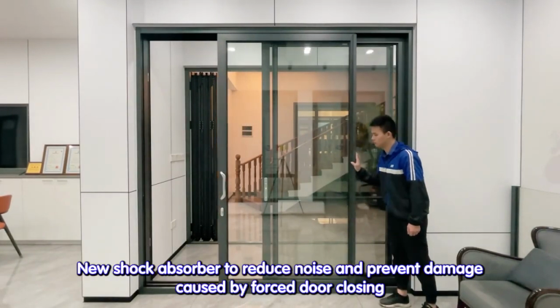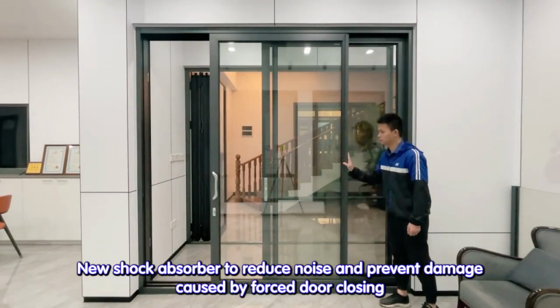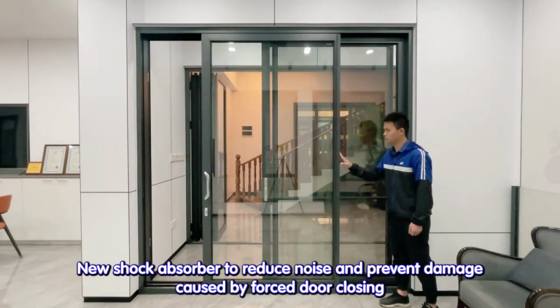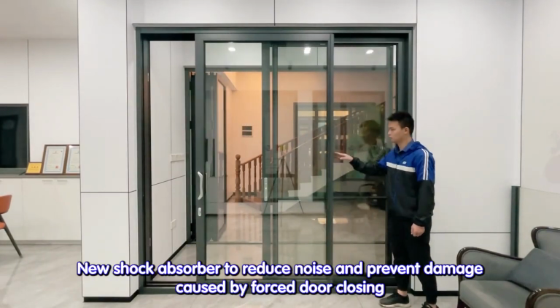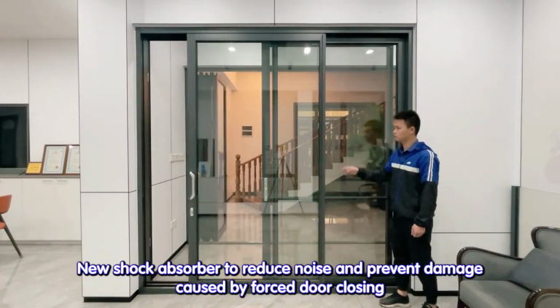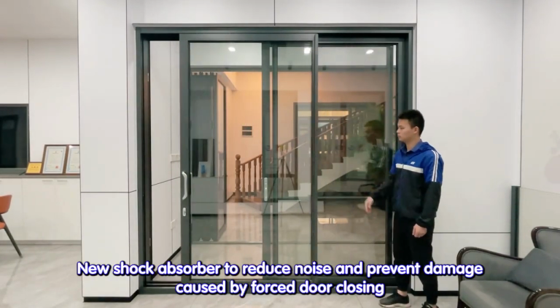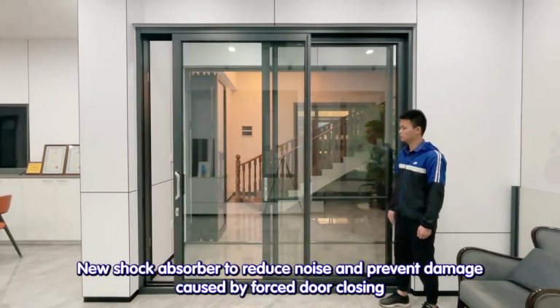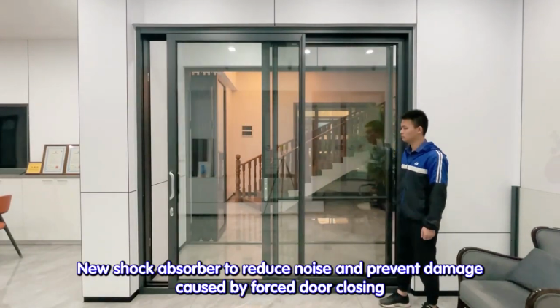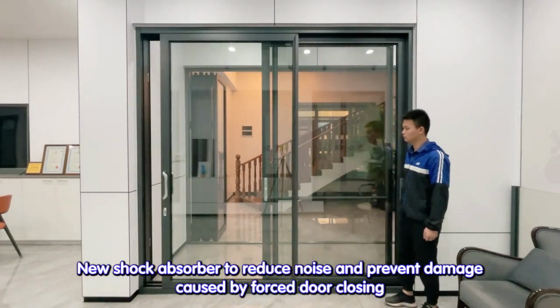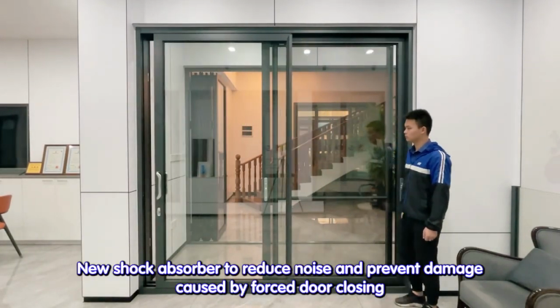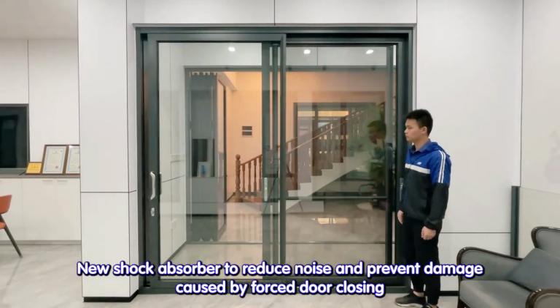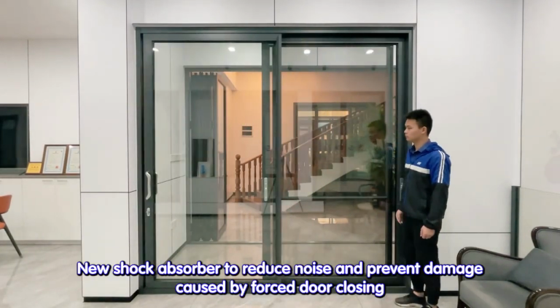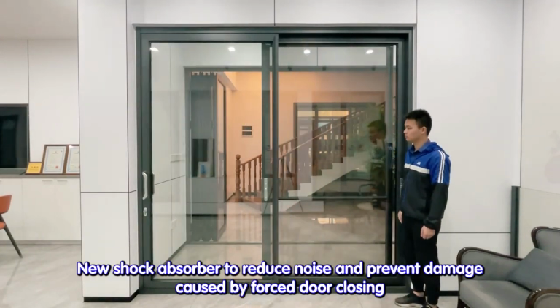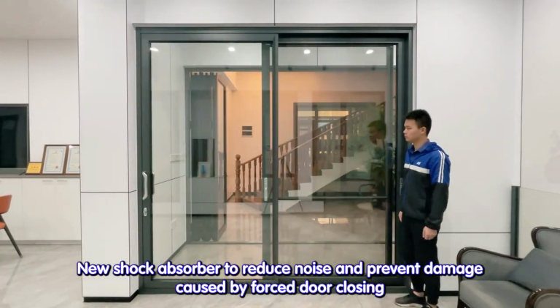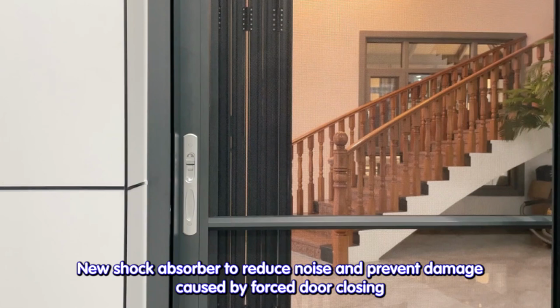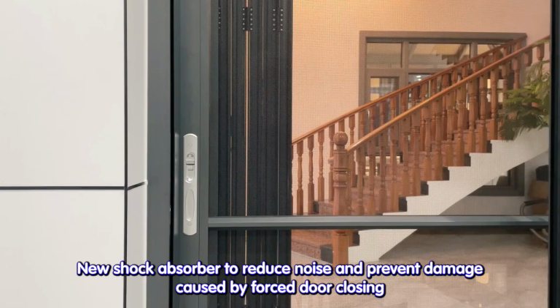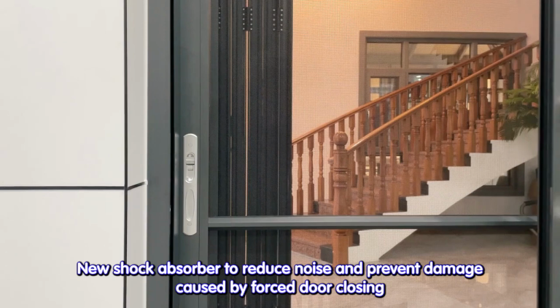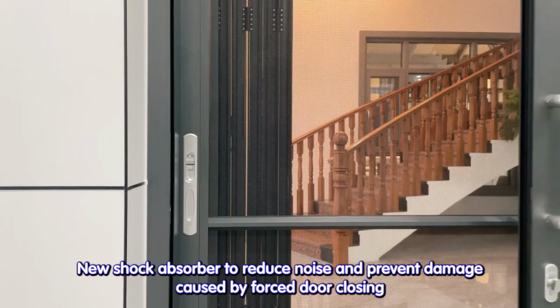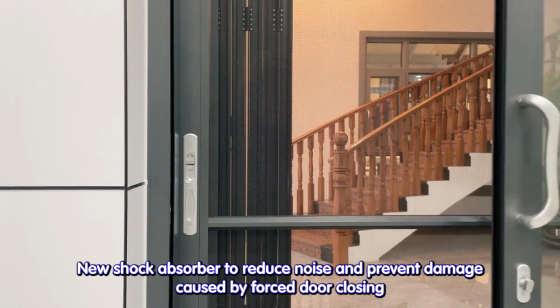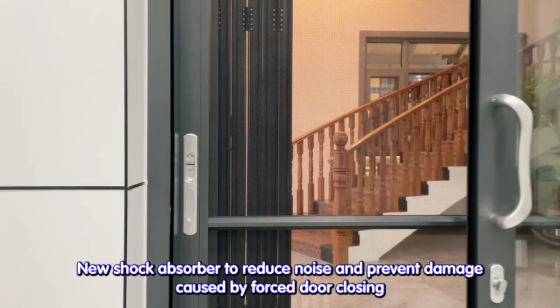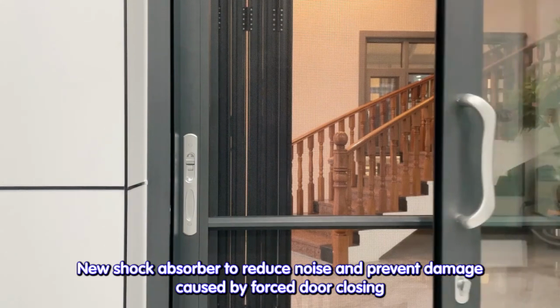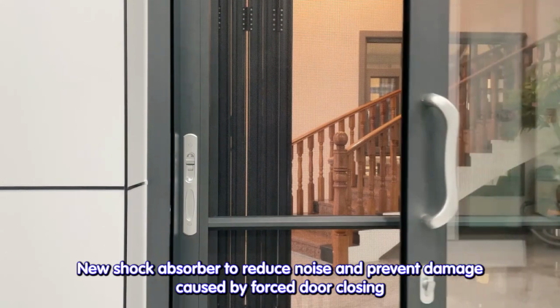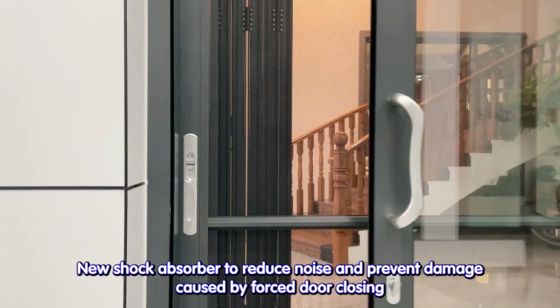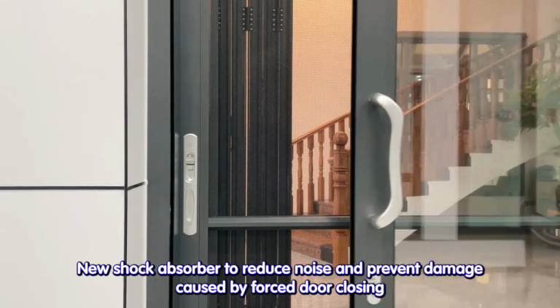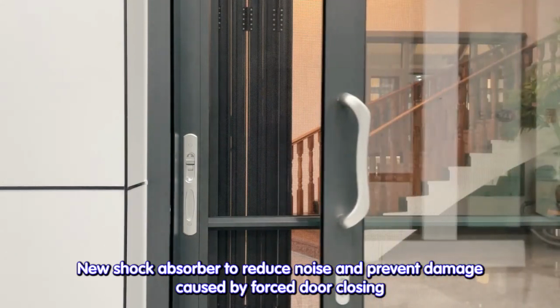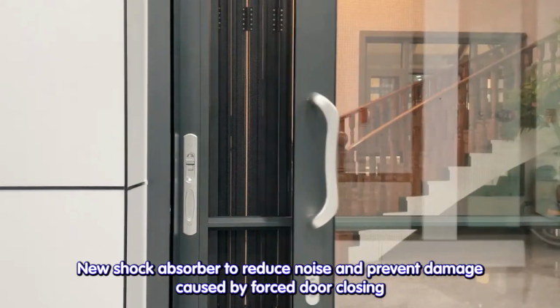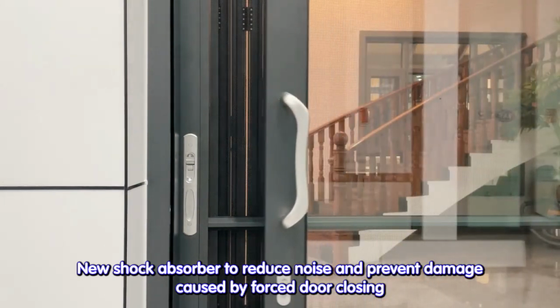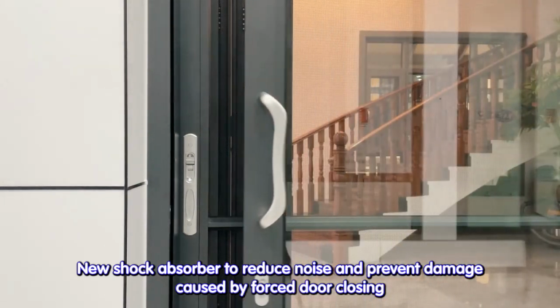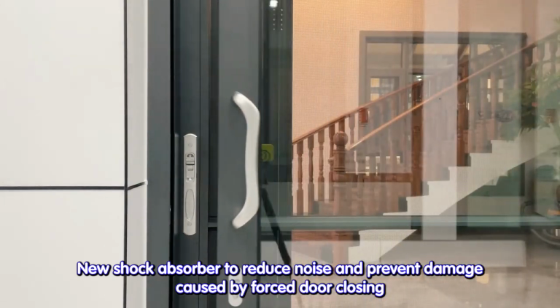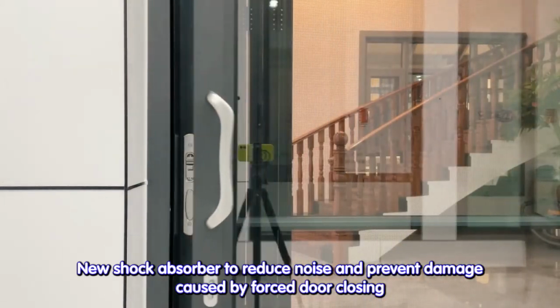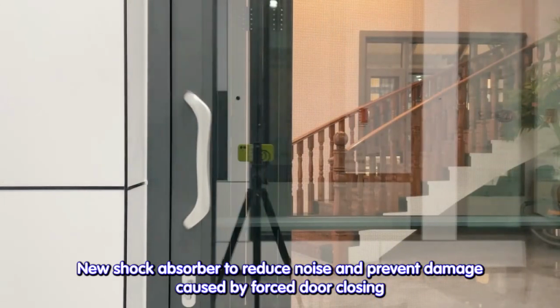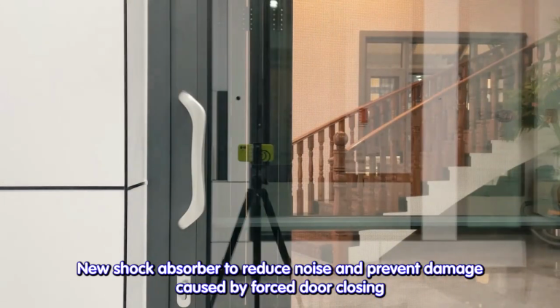A new shock absorber reduces noise and prevents damage caused by forced door closing.